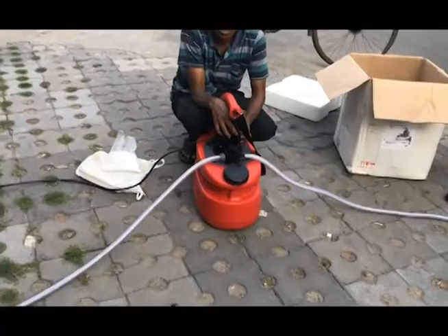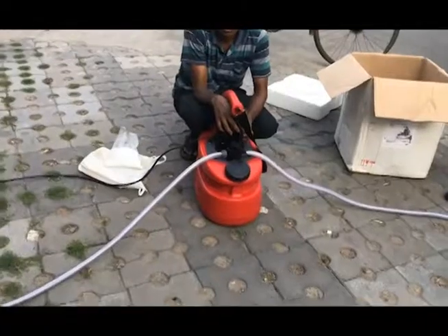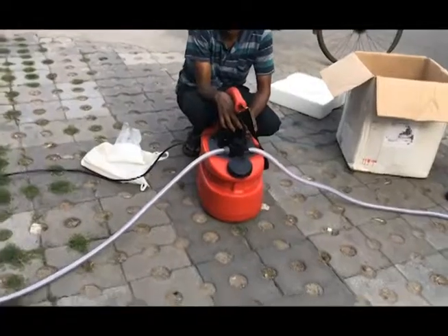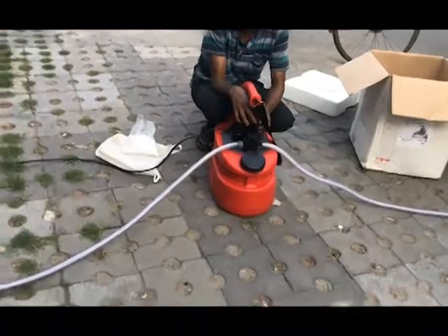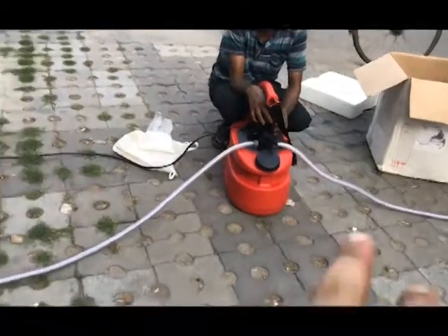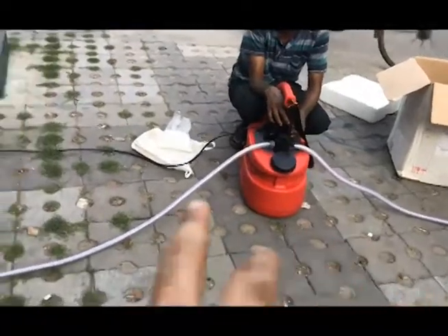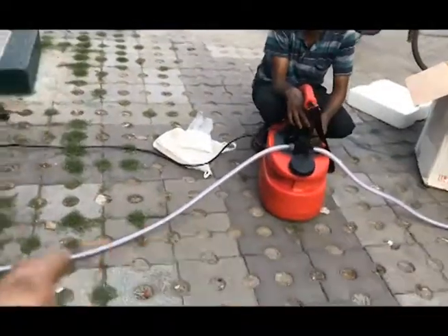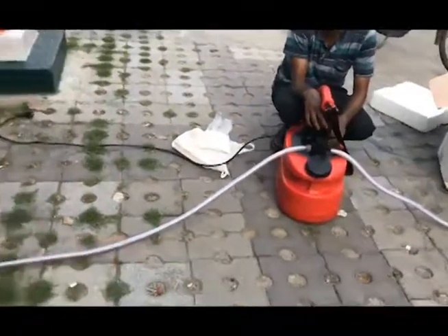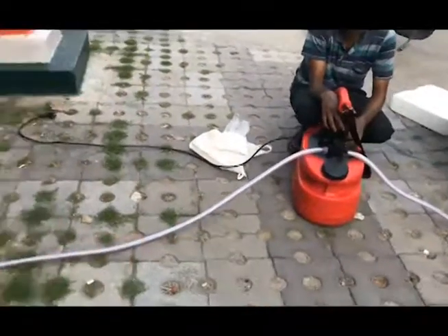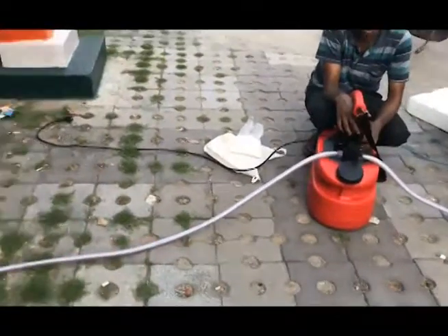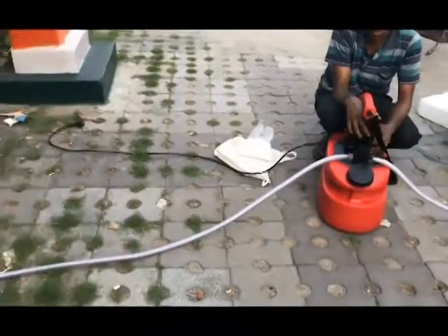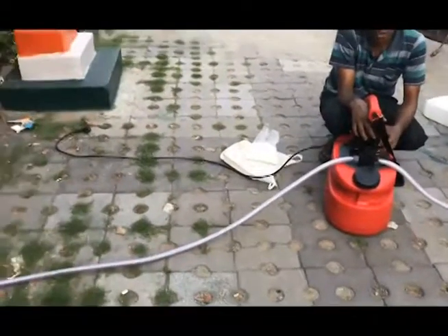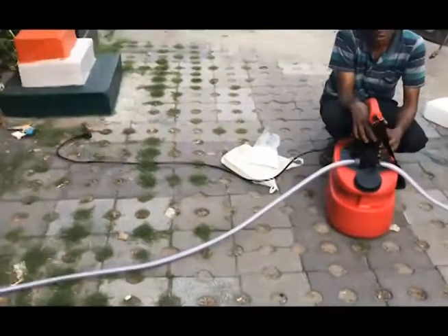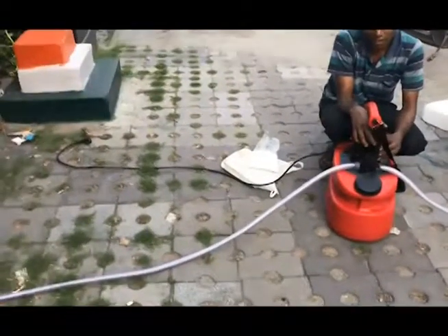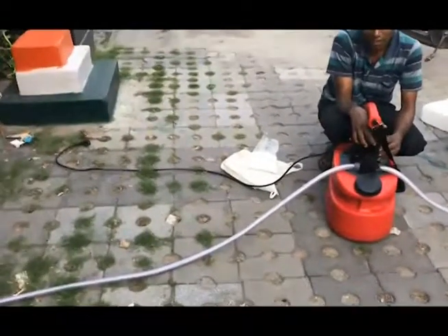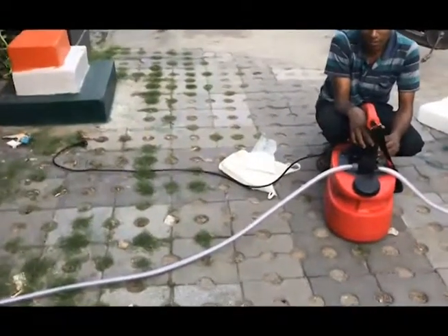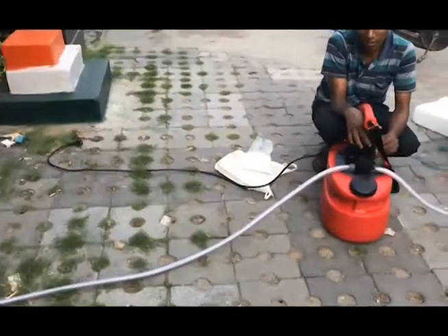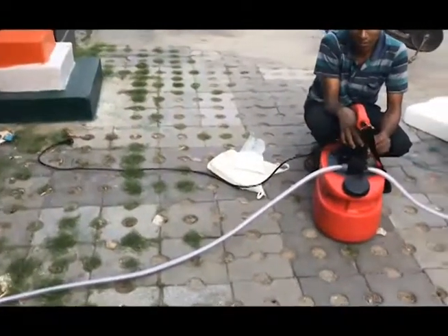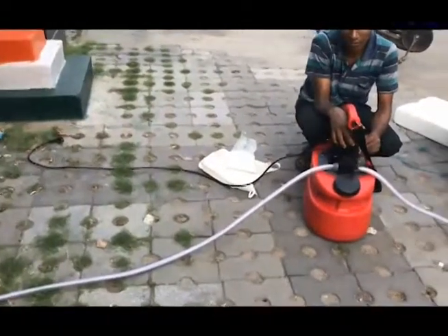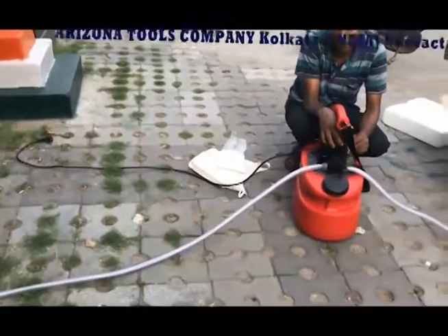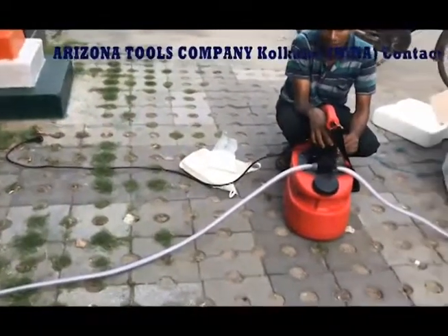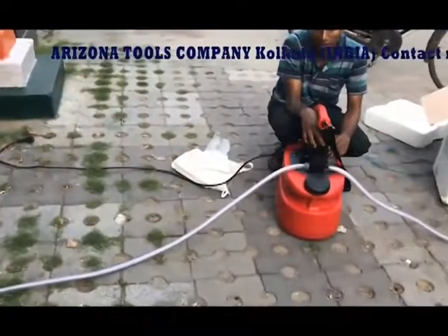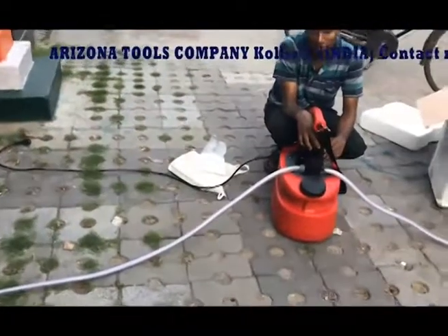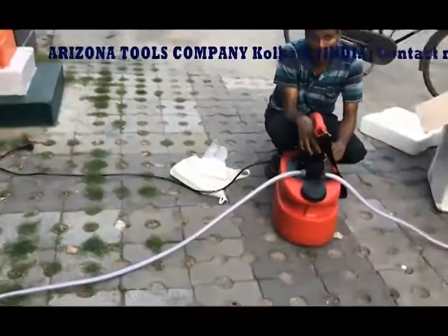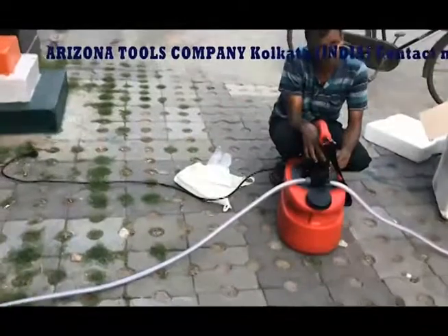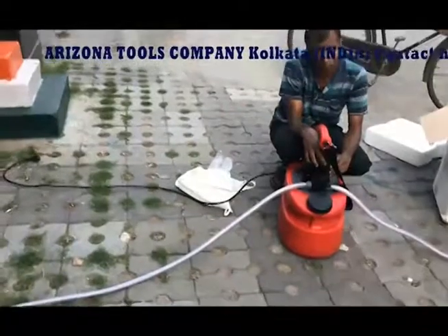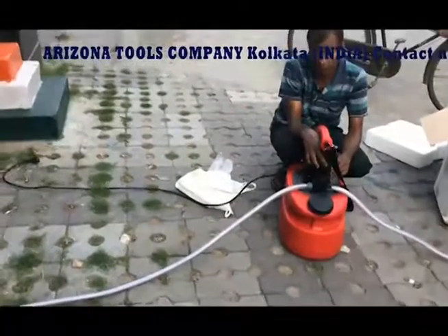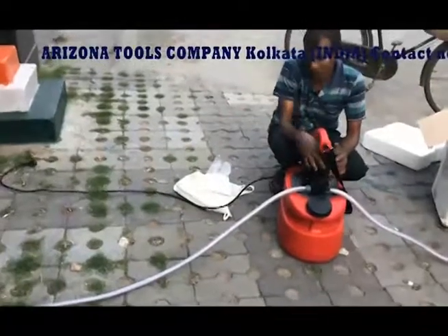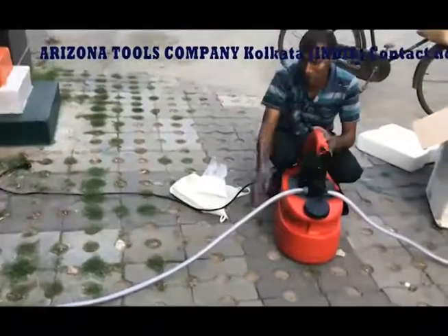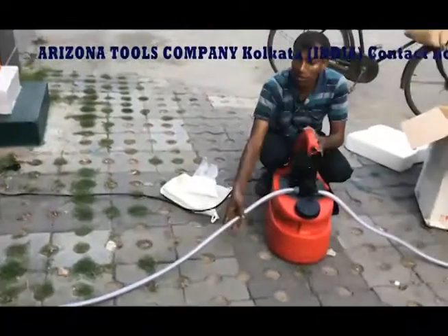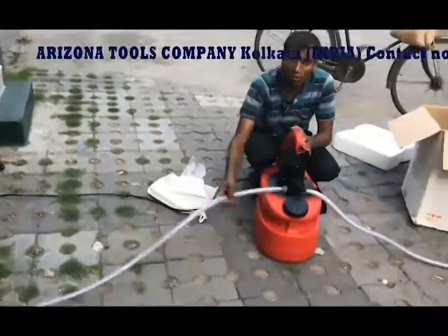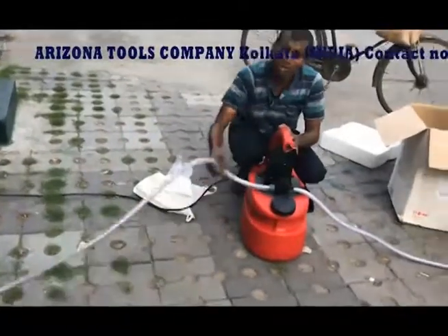Finally, once the lines are cleaned, you can switch on the valve and let the fresh water pass through it.